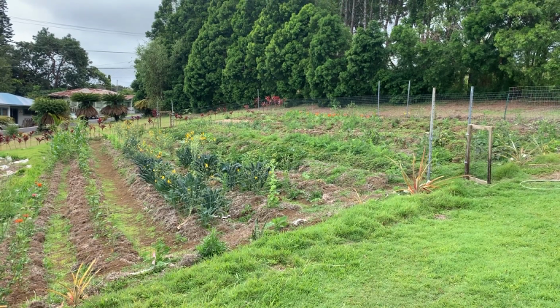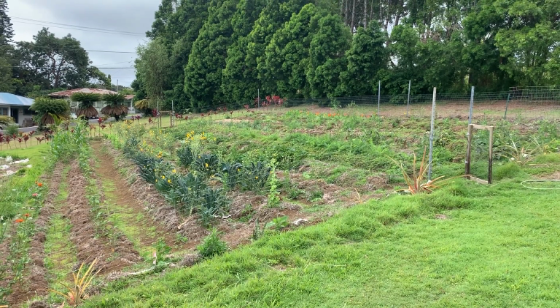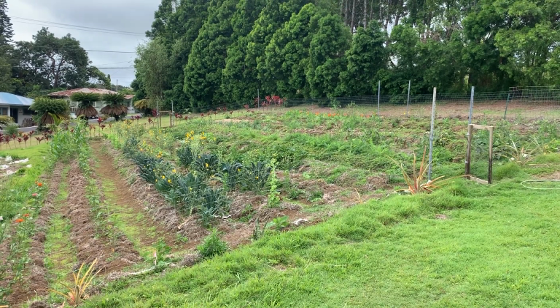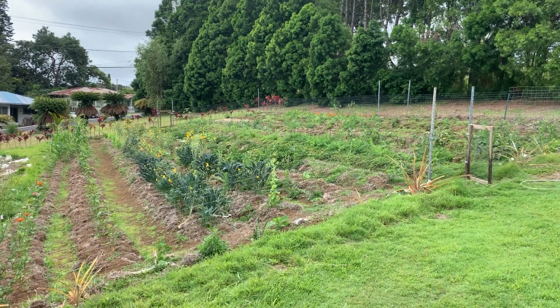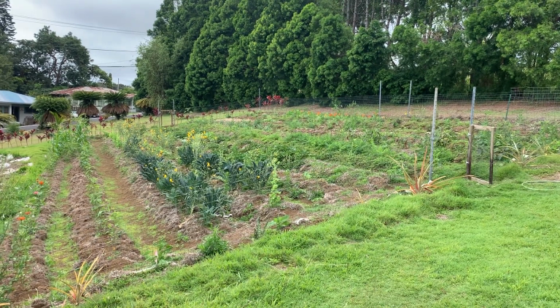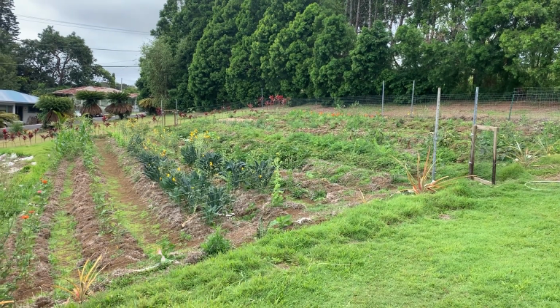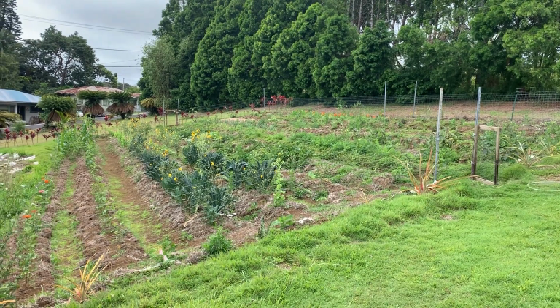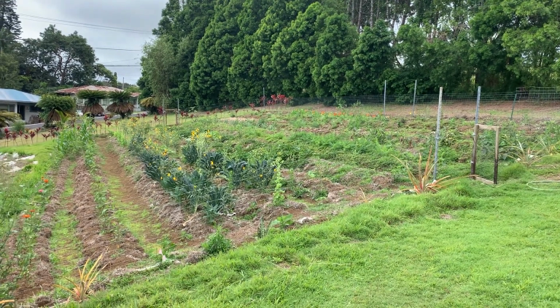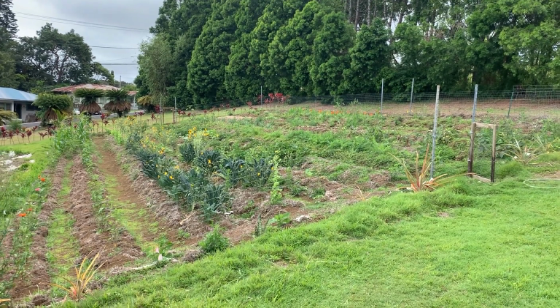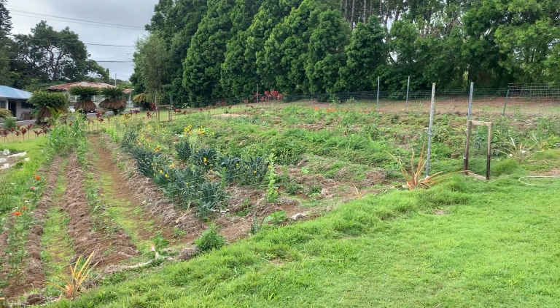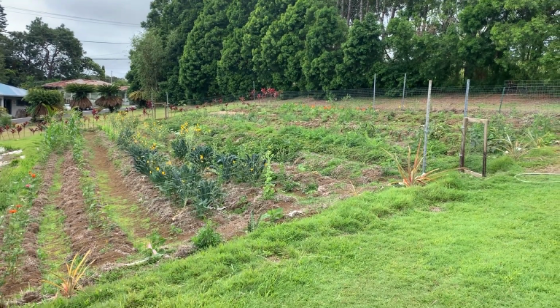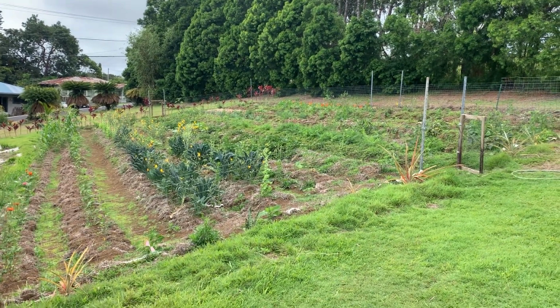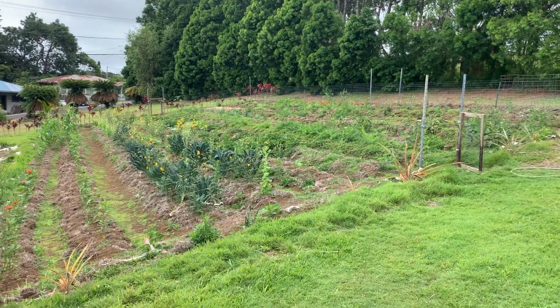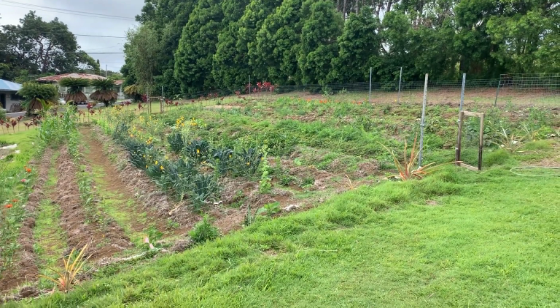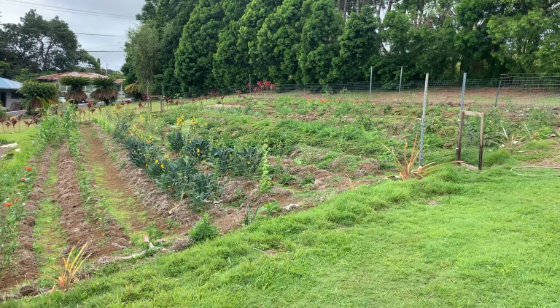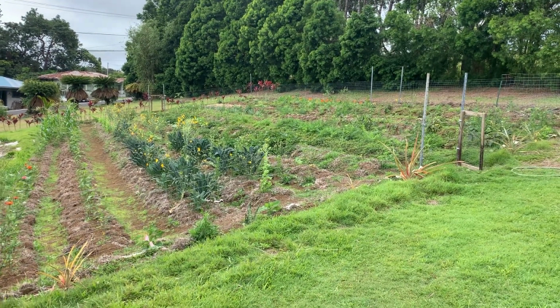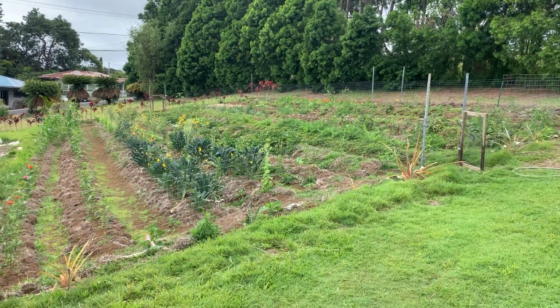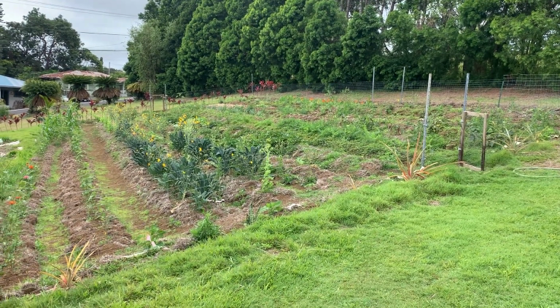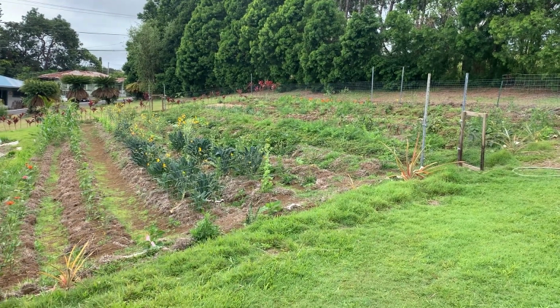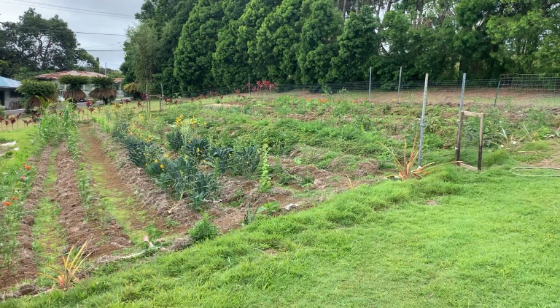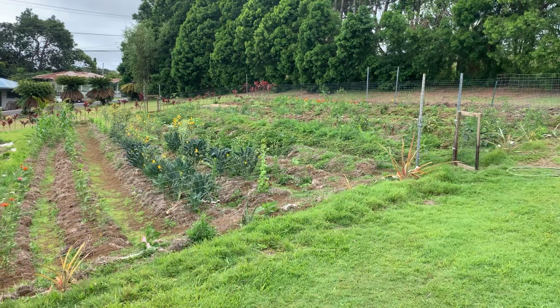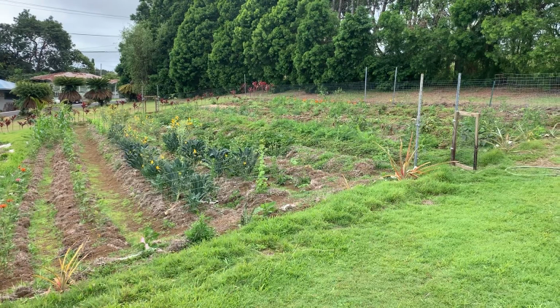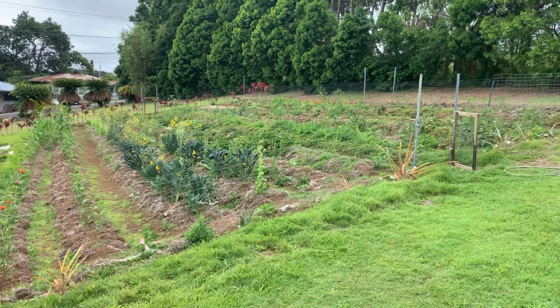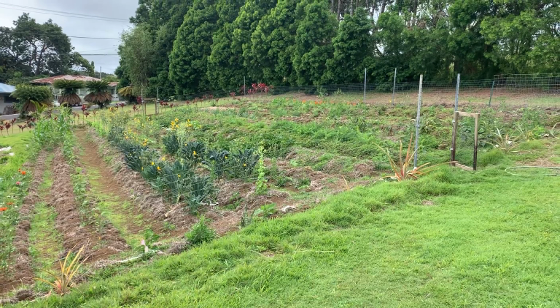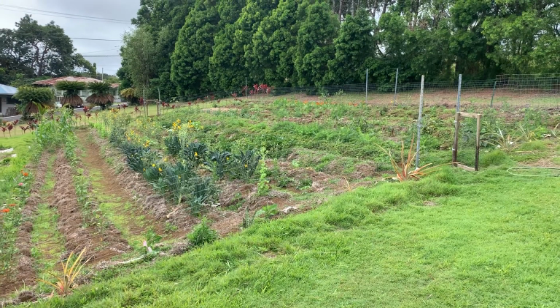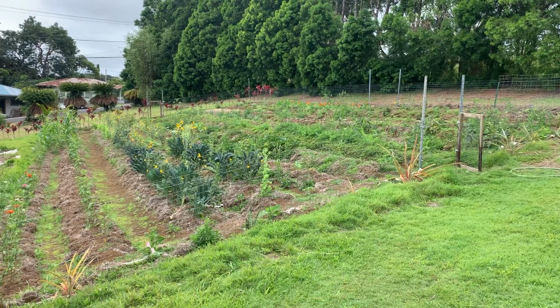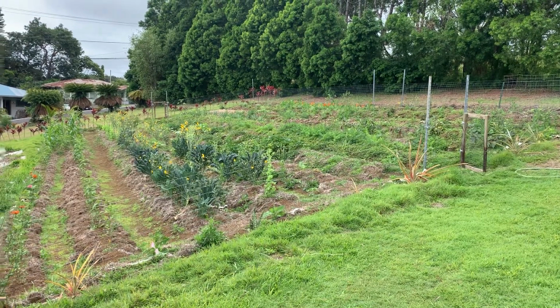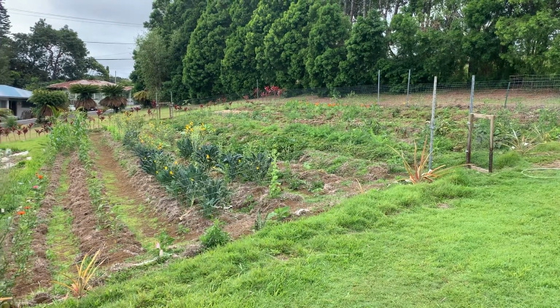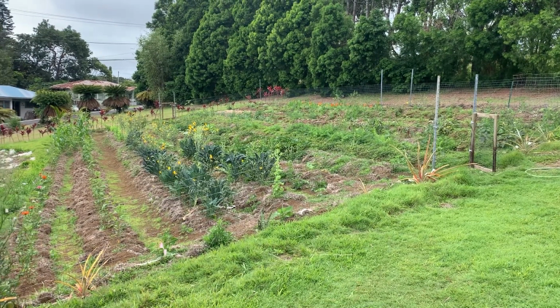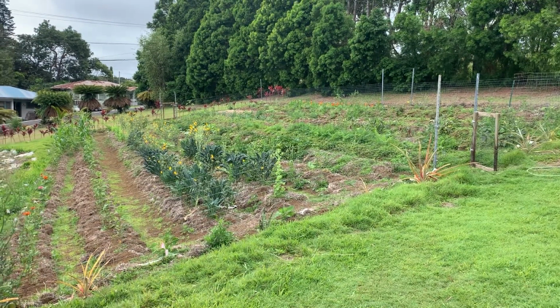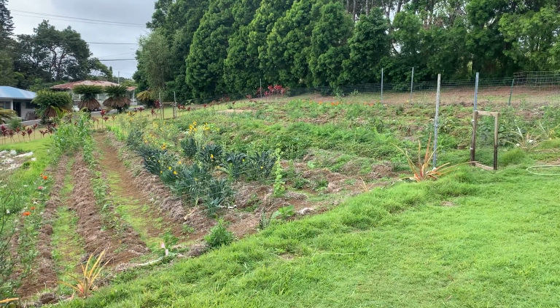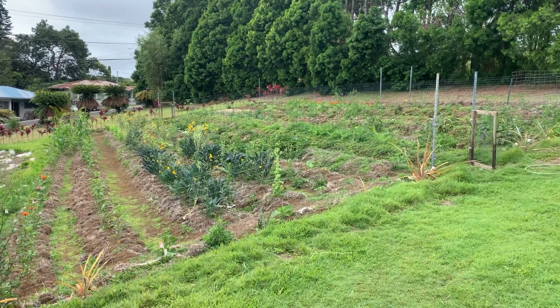Aloha! Welcome back to Aina Bear Farm. I thought I'd do a little social distancing garden update.